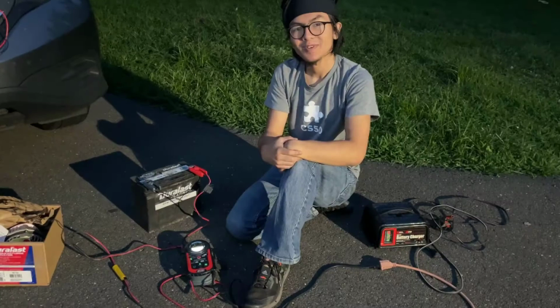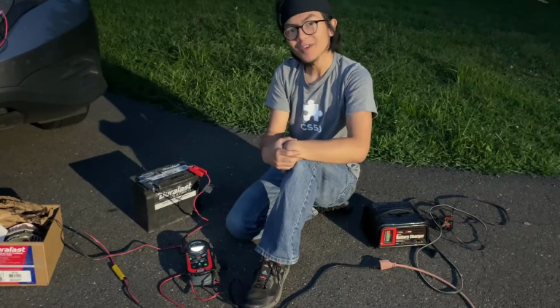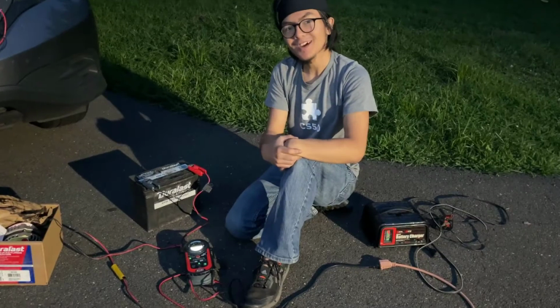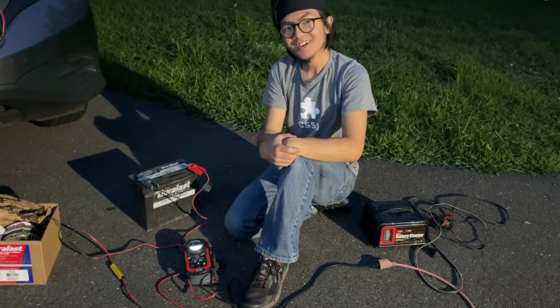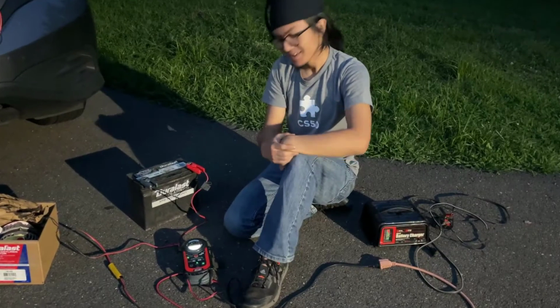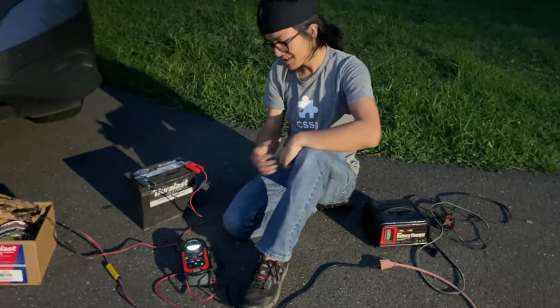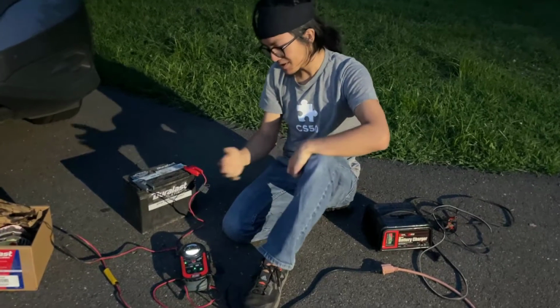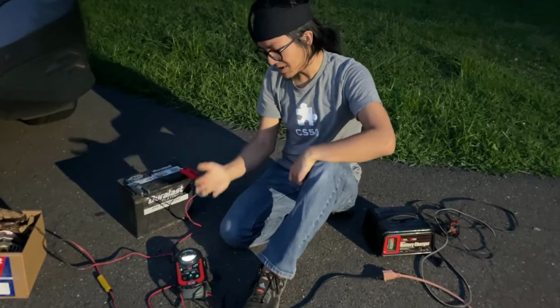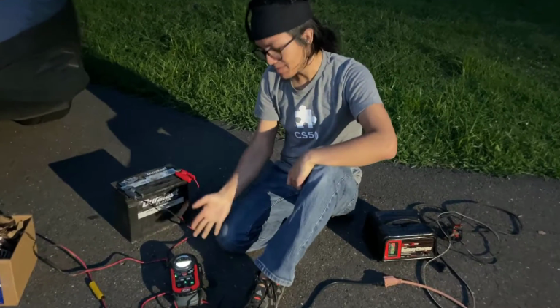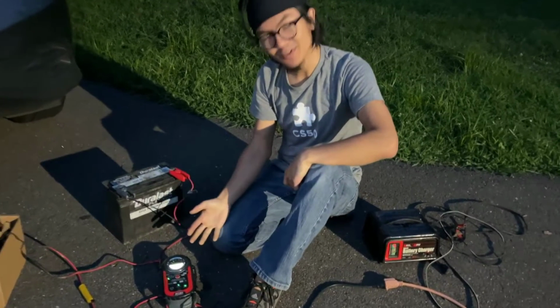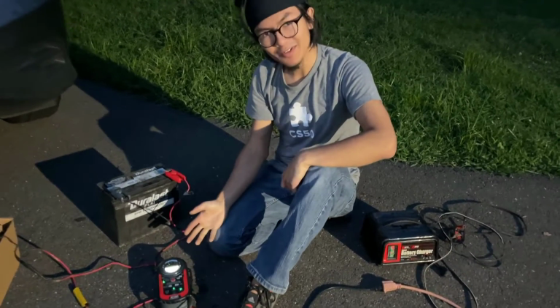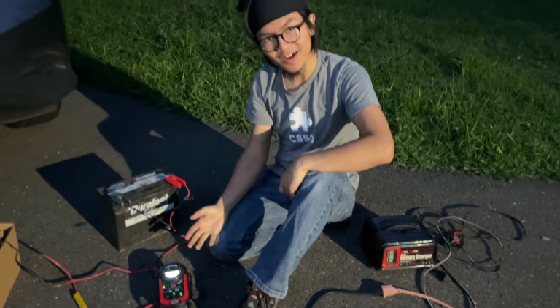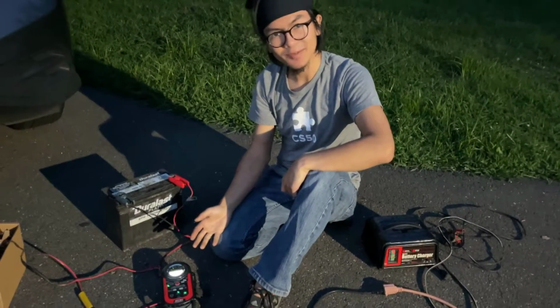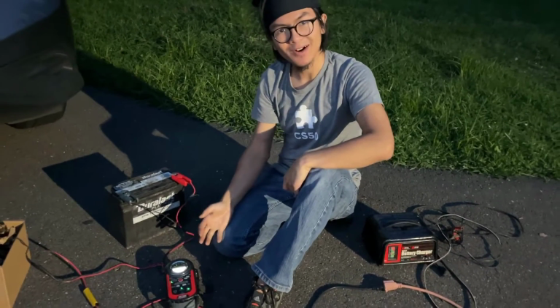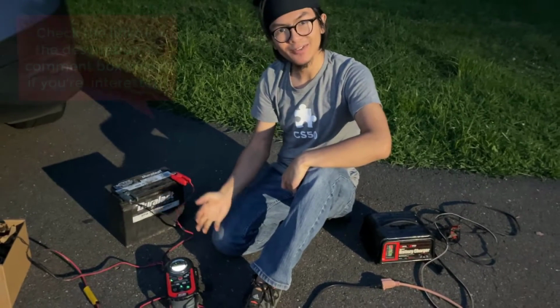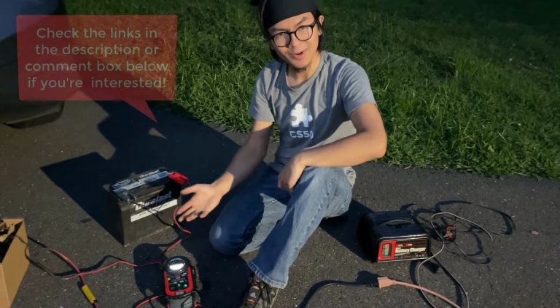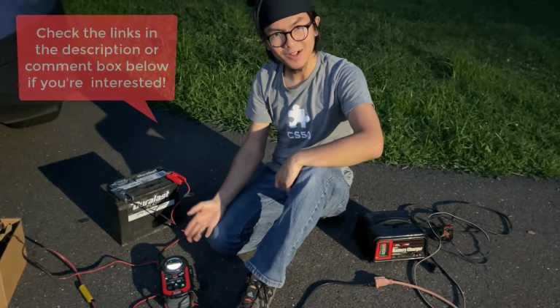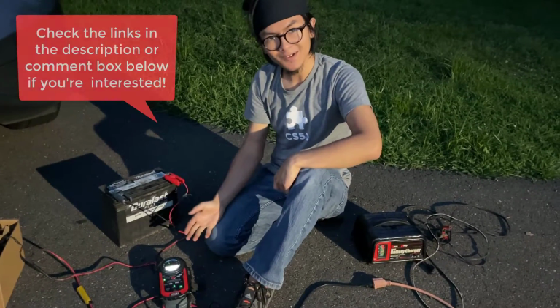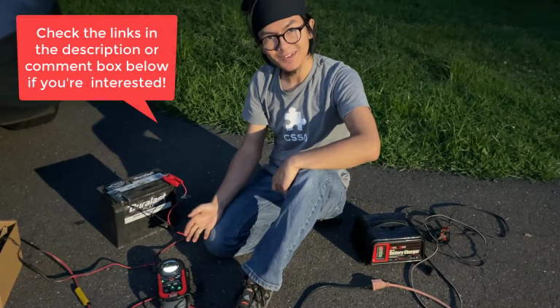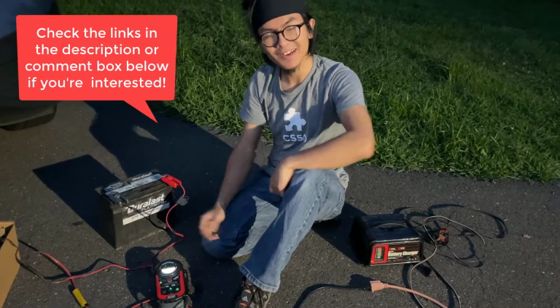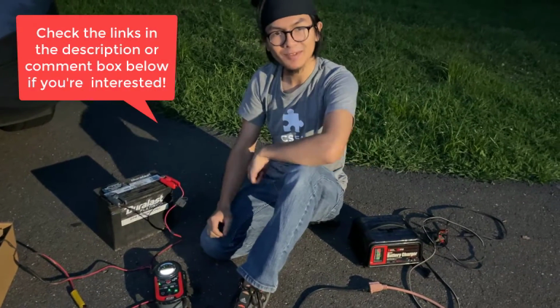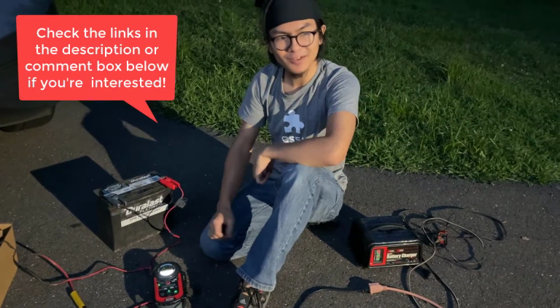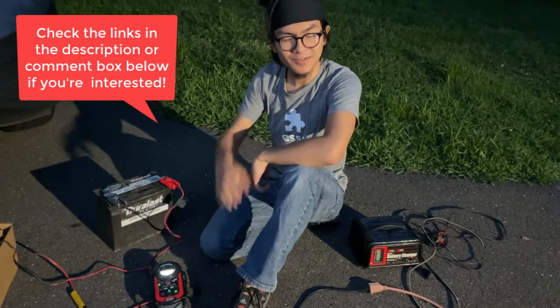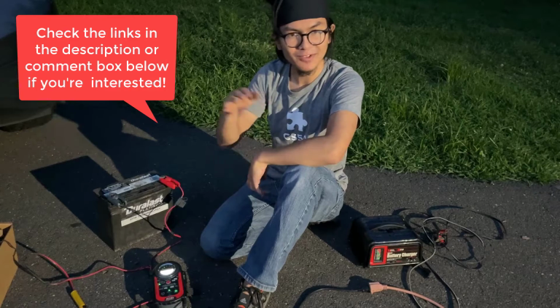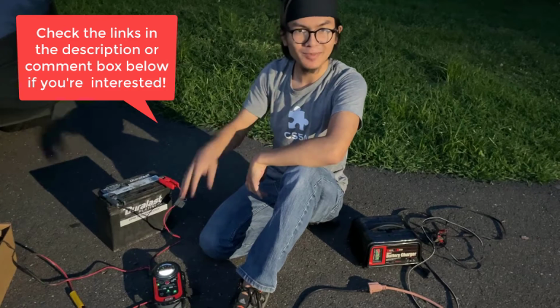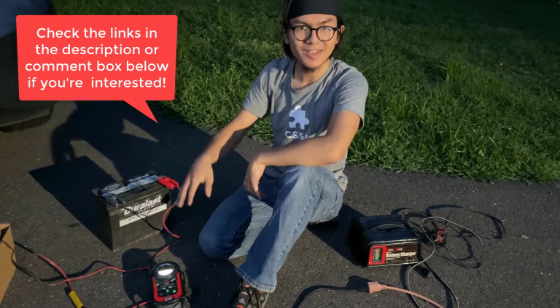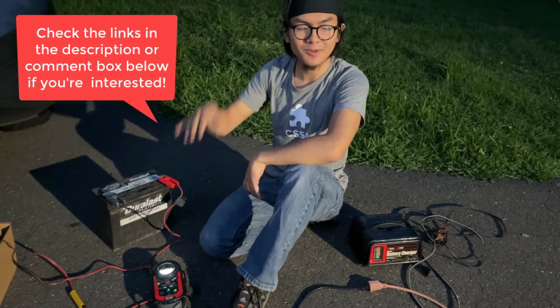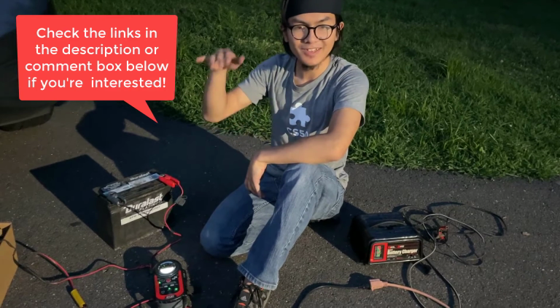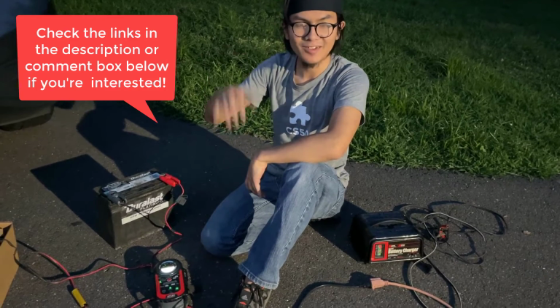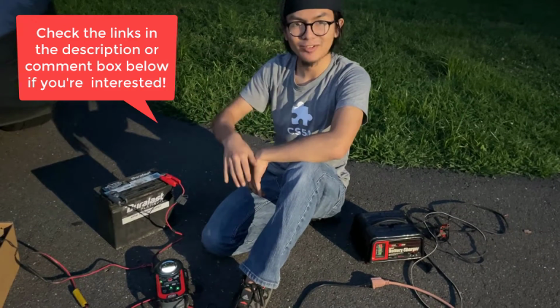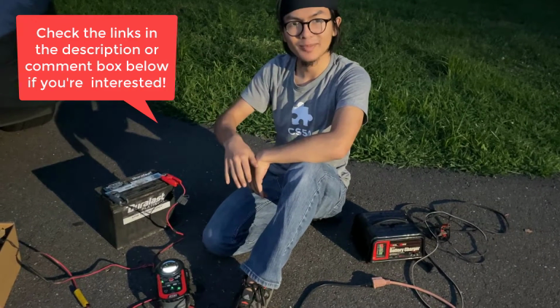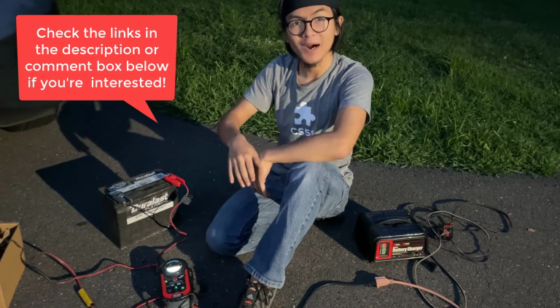By the way, this Optima charger costs about $140. It's on Amazon, so if you're interested in buying it, we'll link it down in the description below.